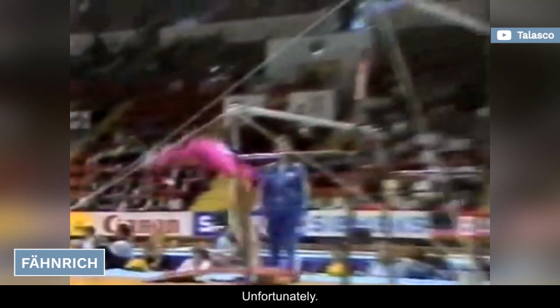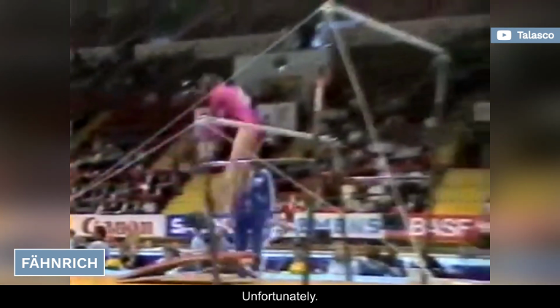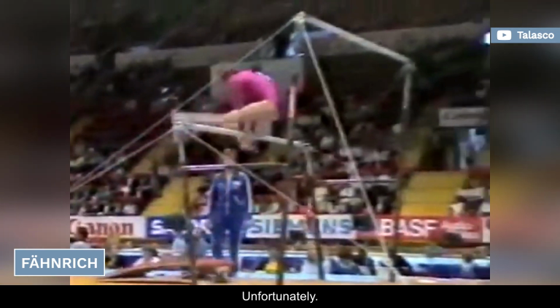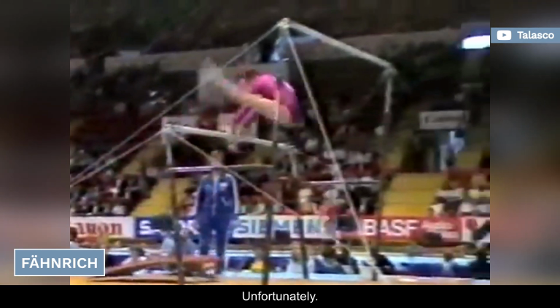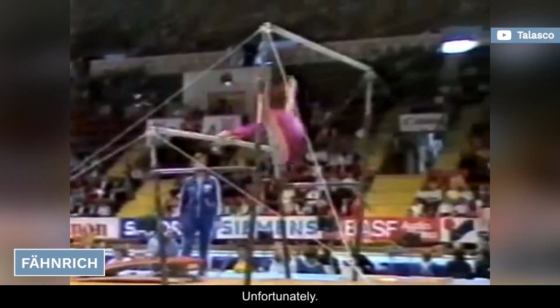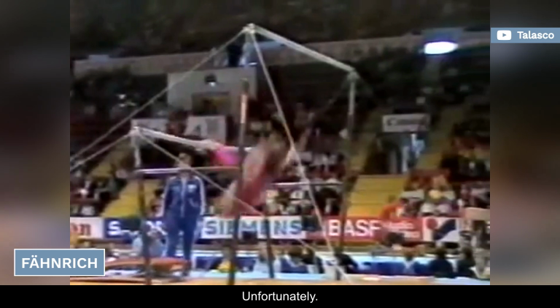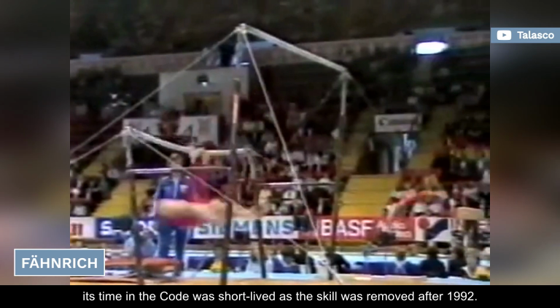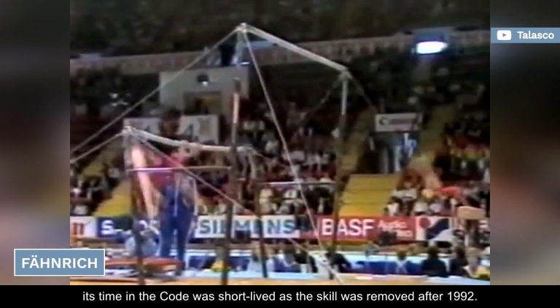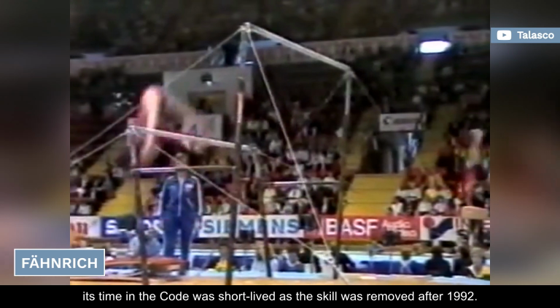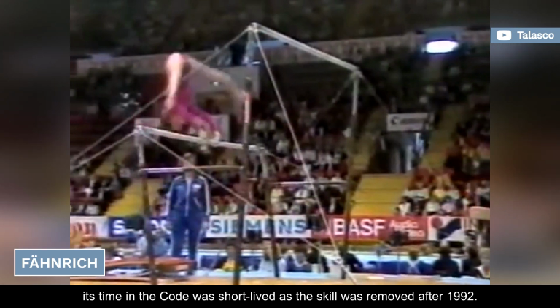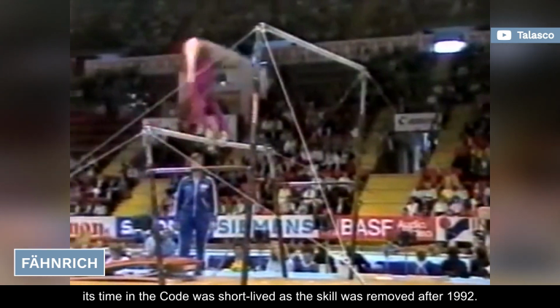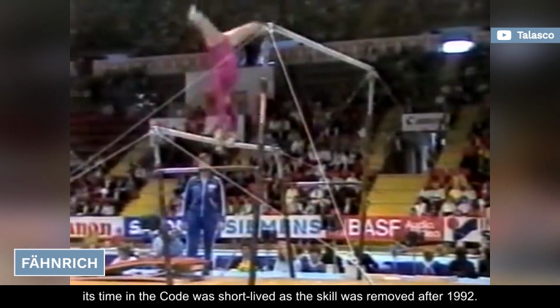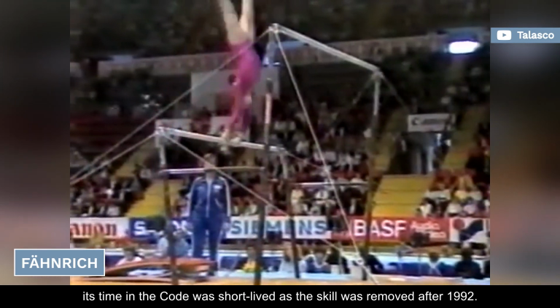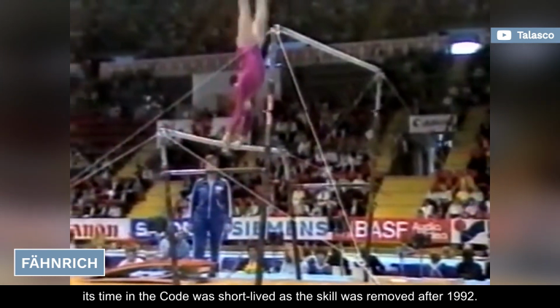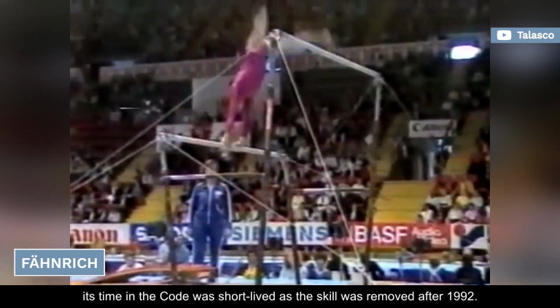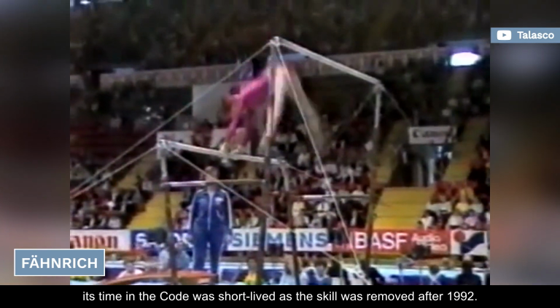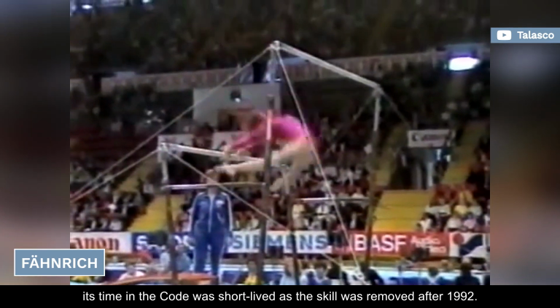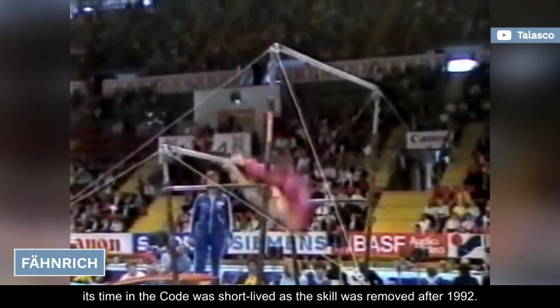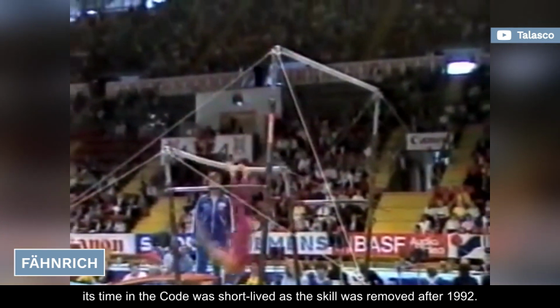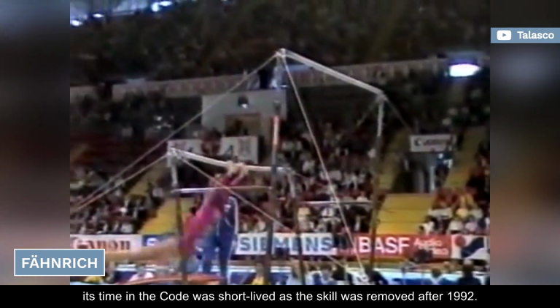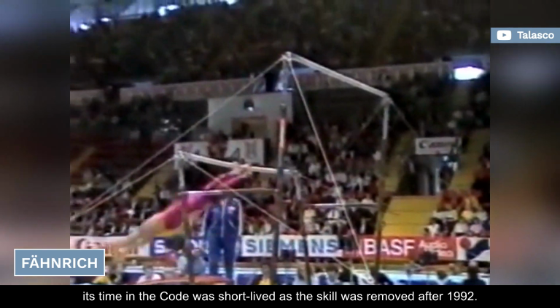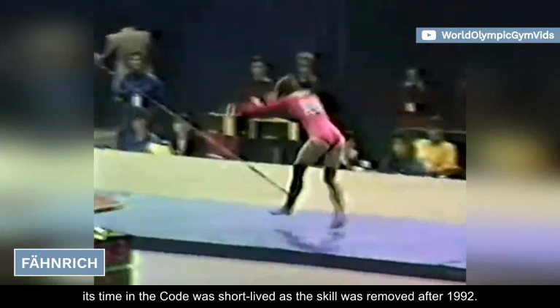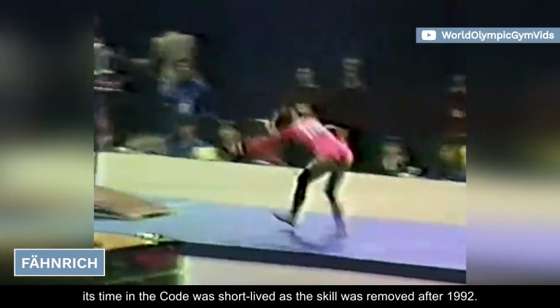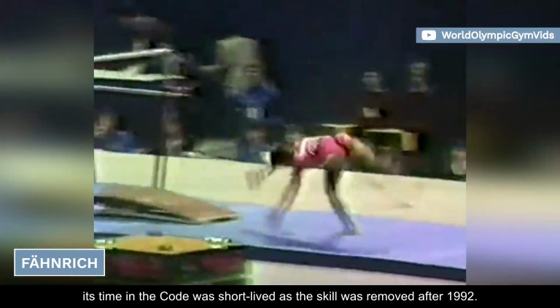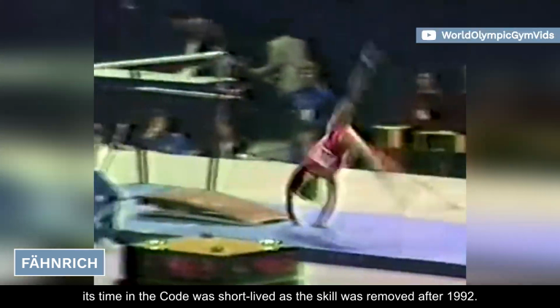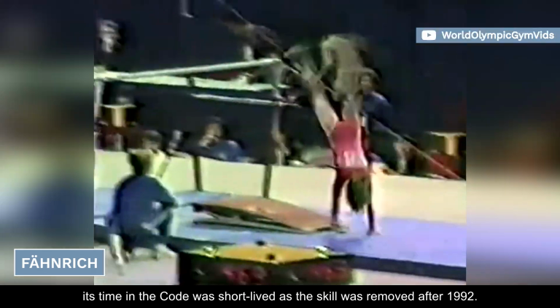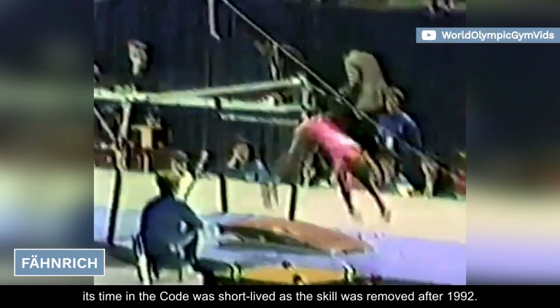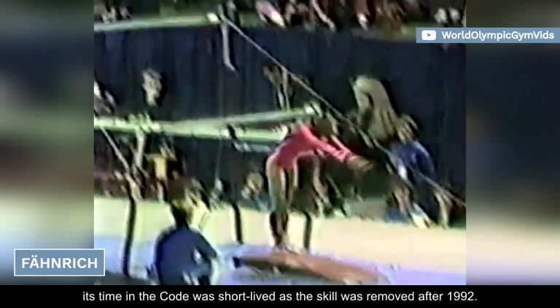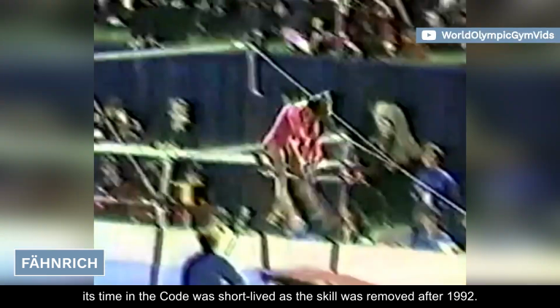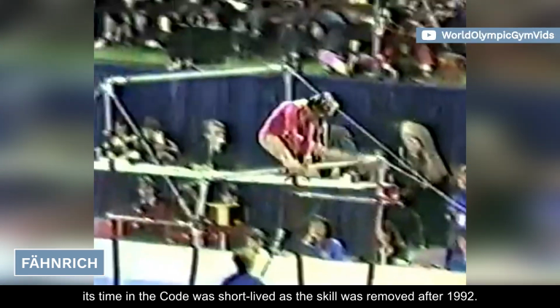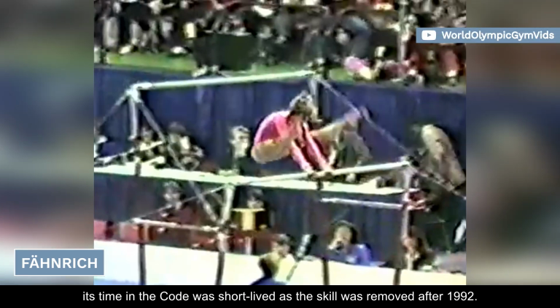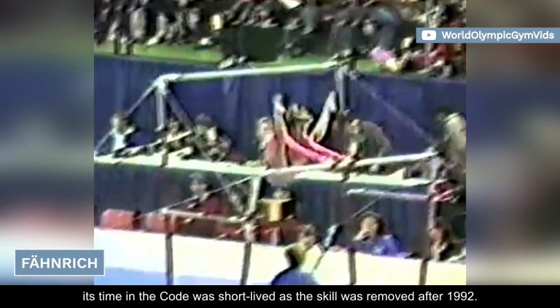Unfortunately, its time in the code was short-lived, as the skill was removed after 1992.